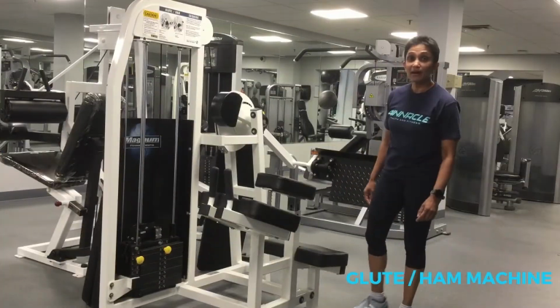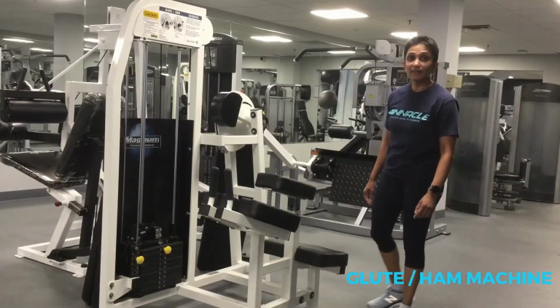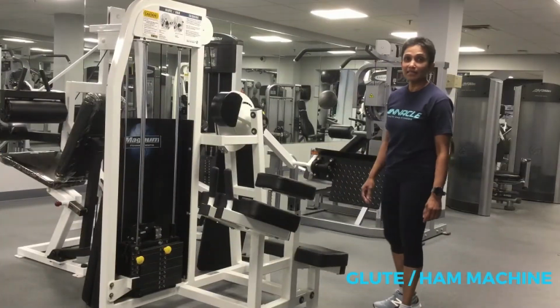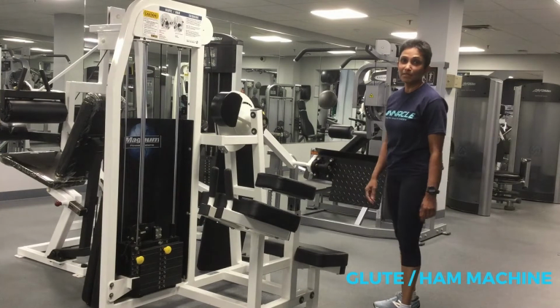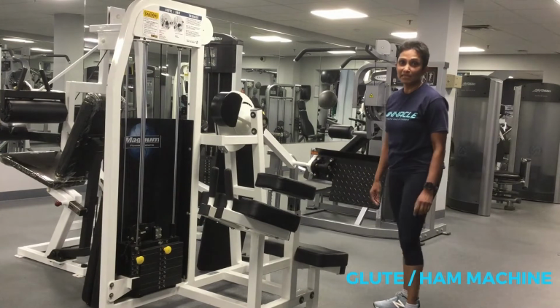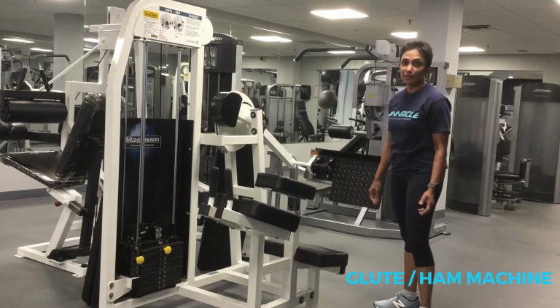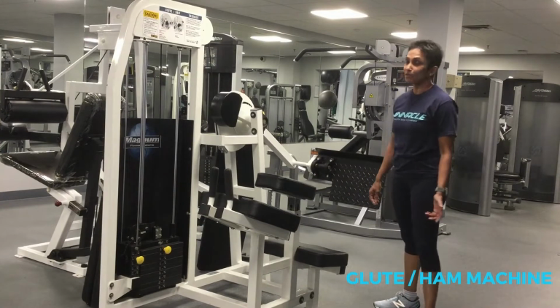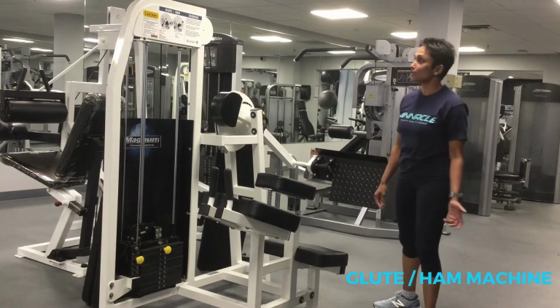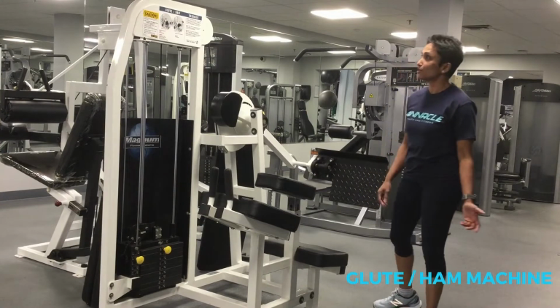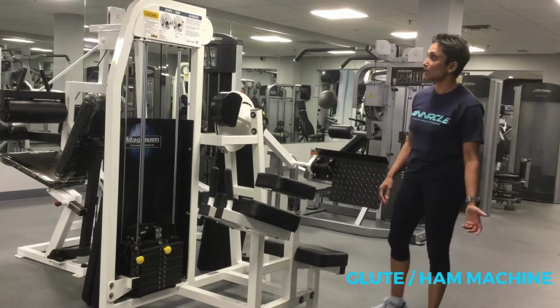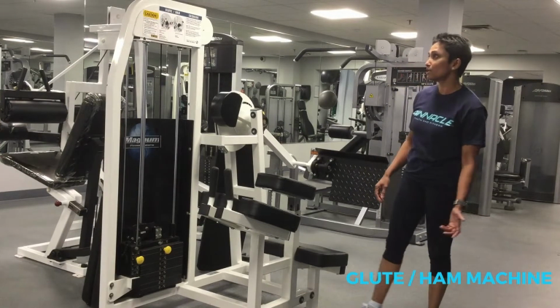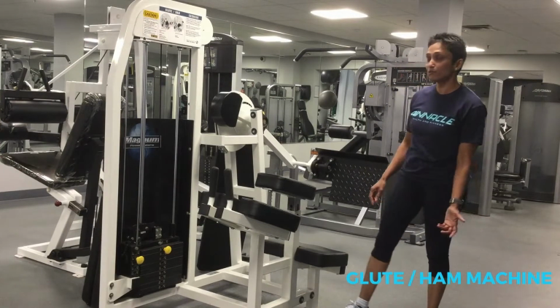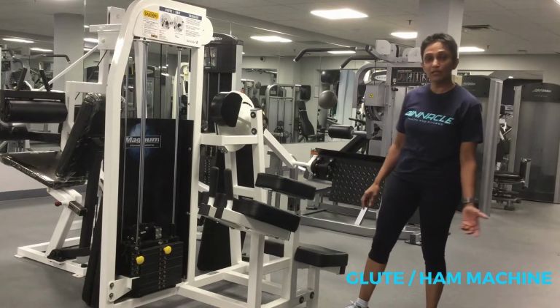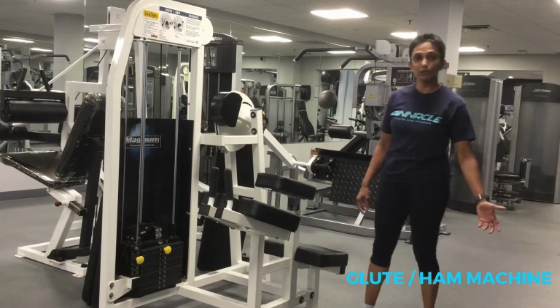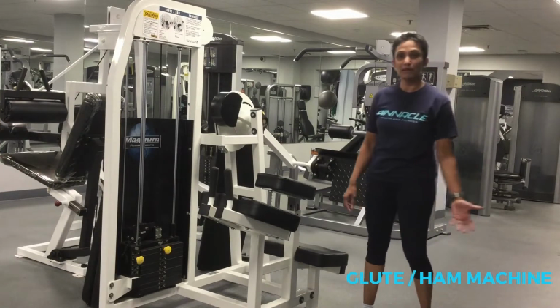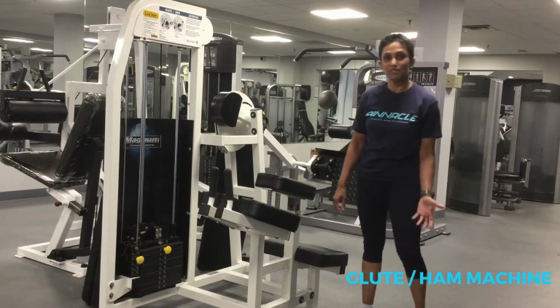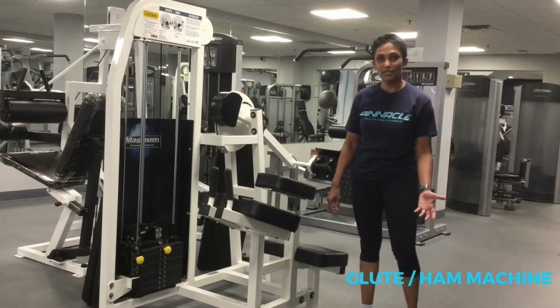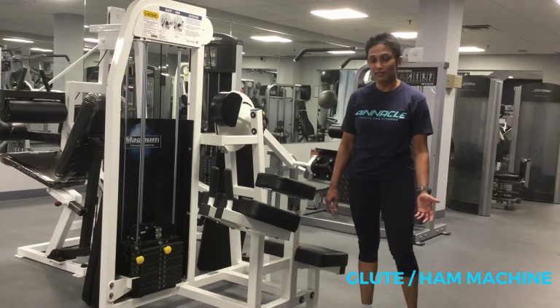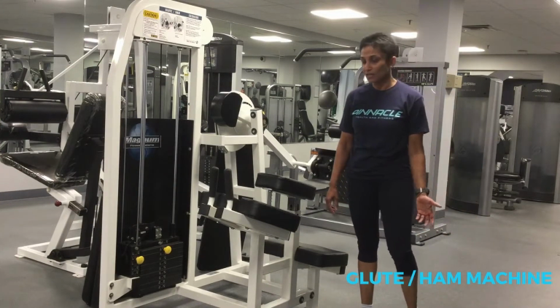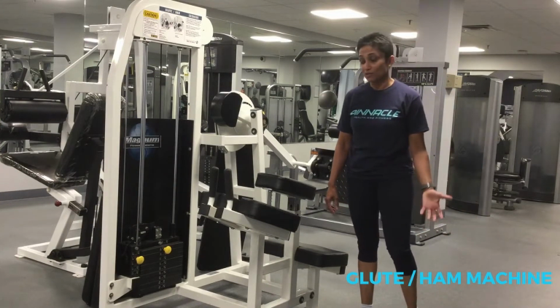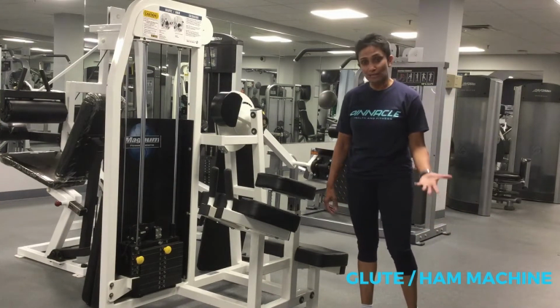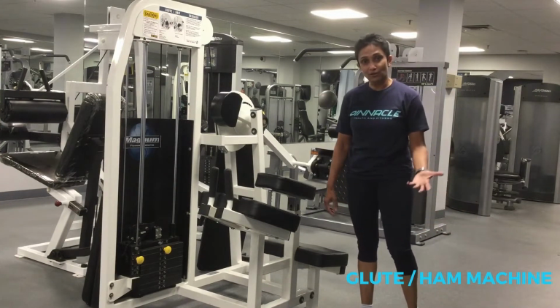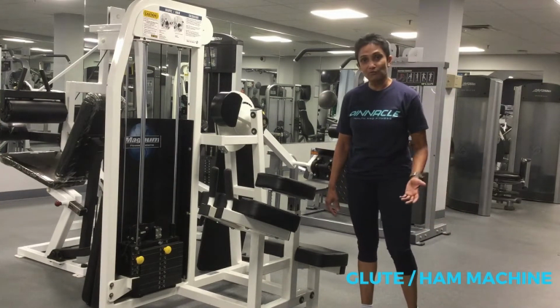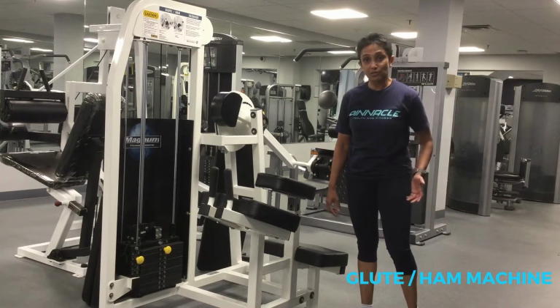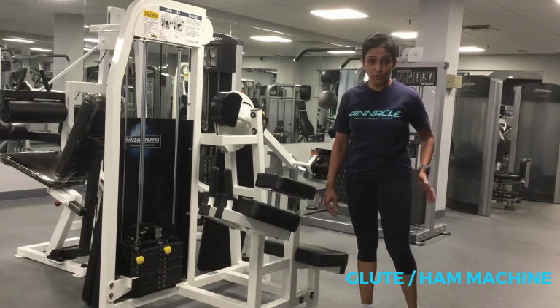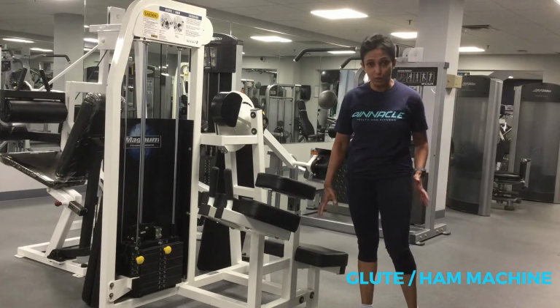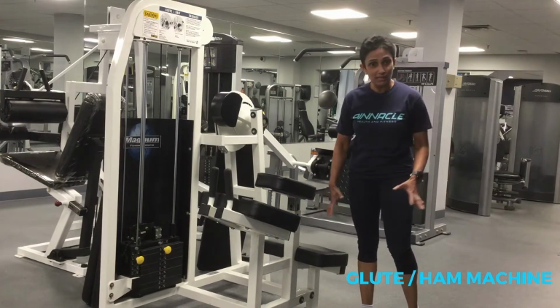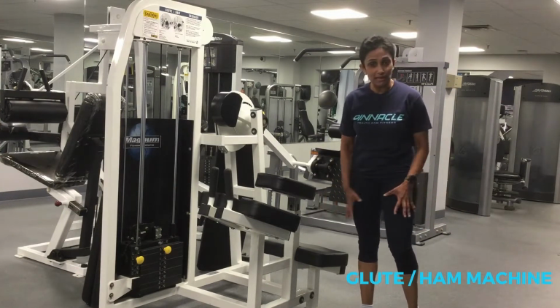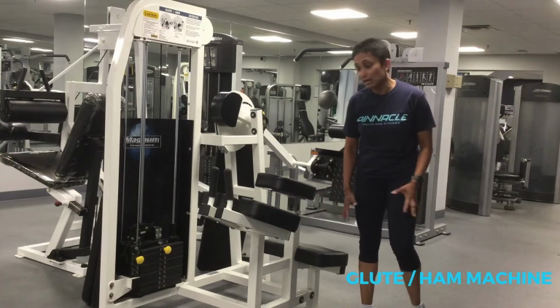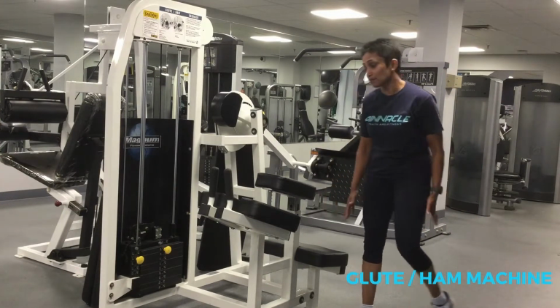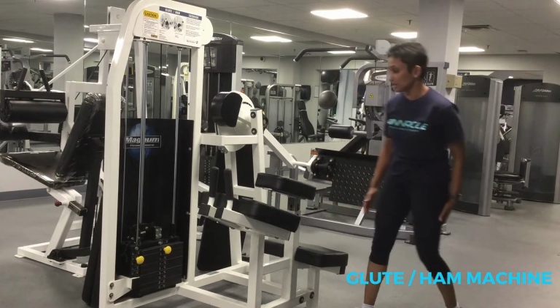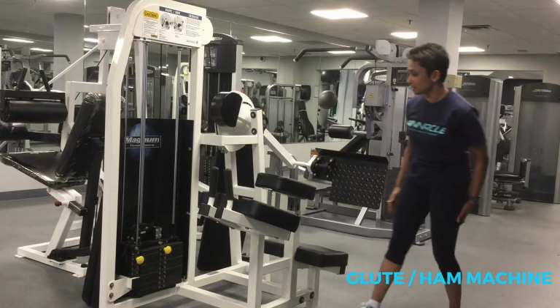Hi, Sammy here. I'm going to show you how to use the glute ham machine. It's going to work your glutes and your hamstrings.